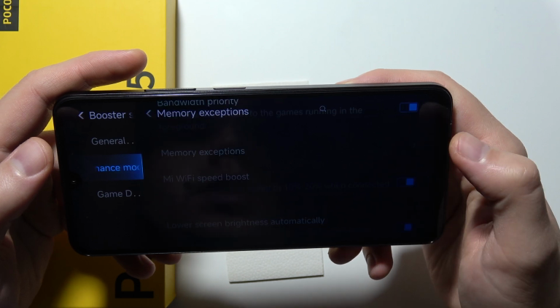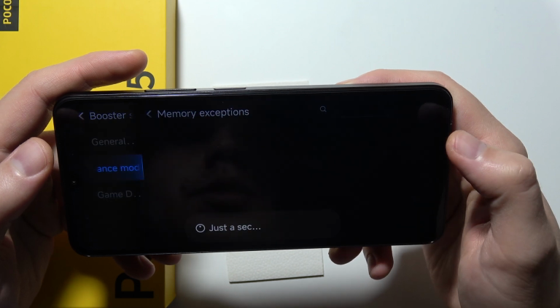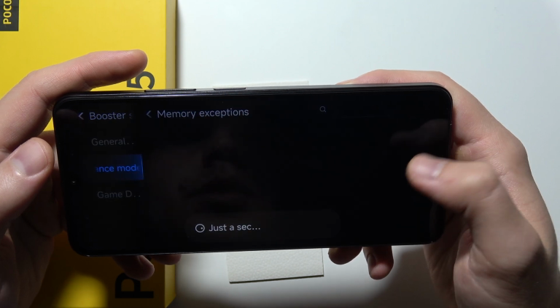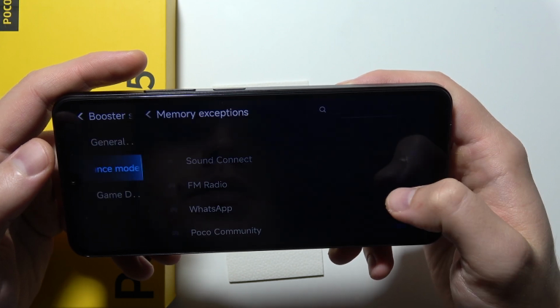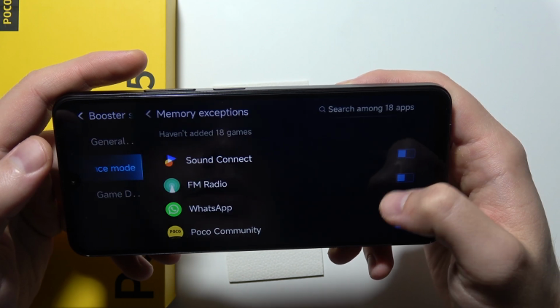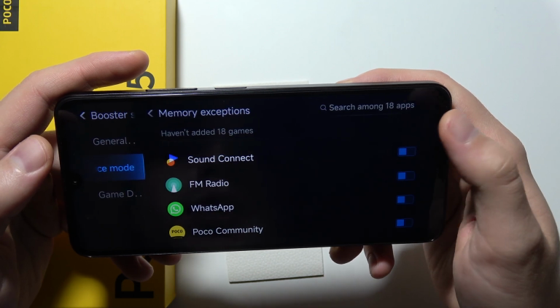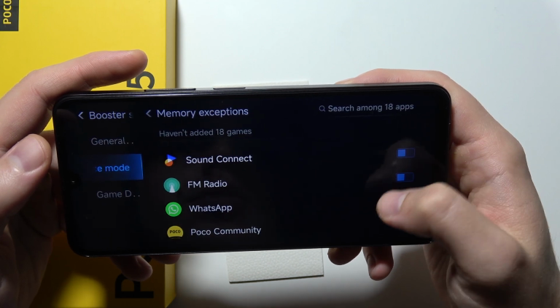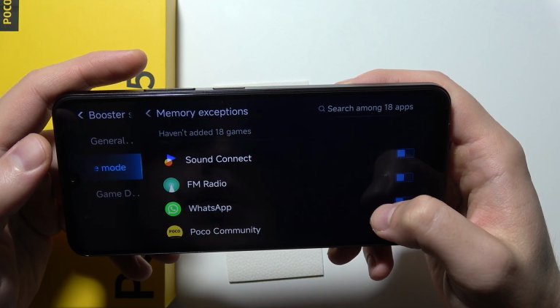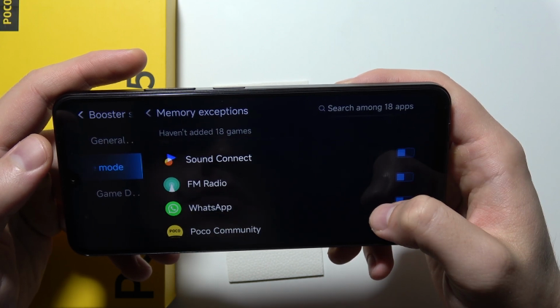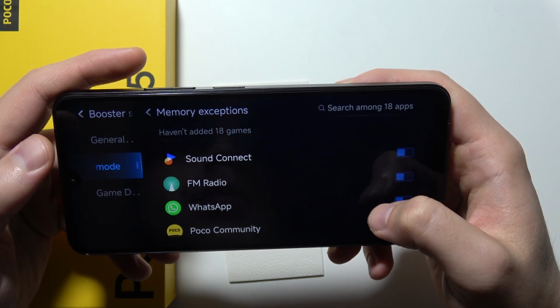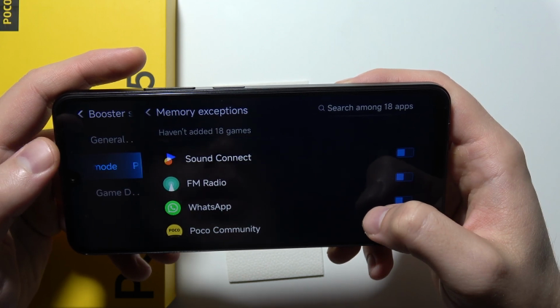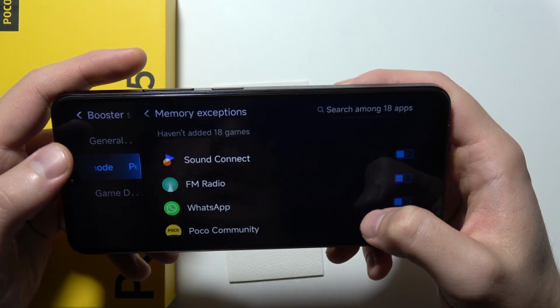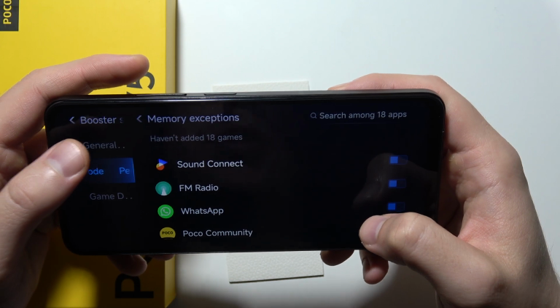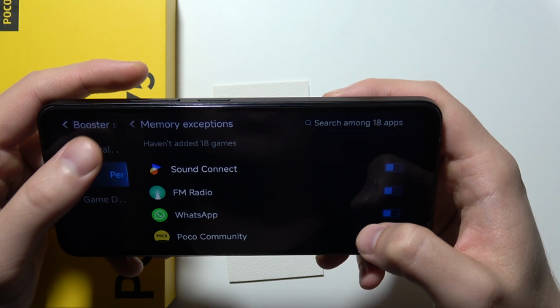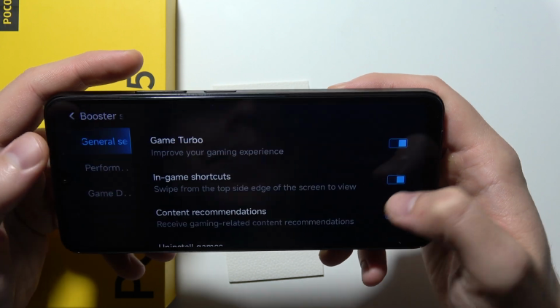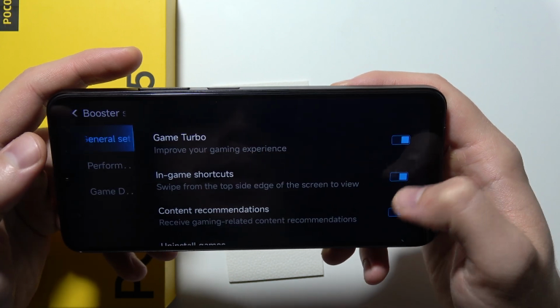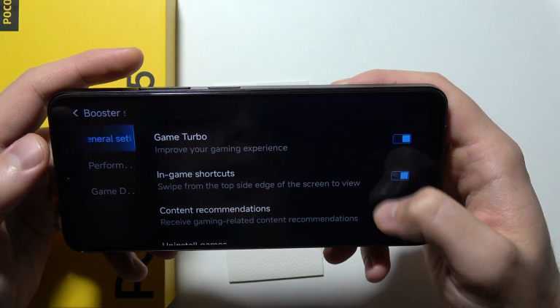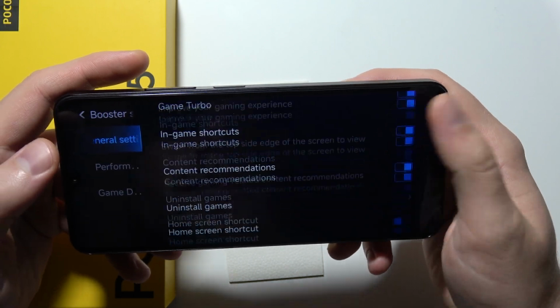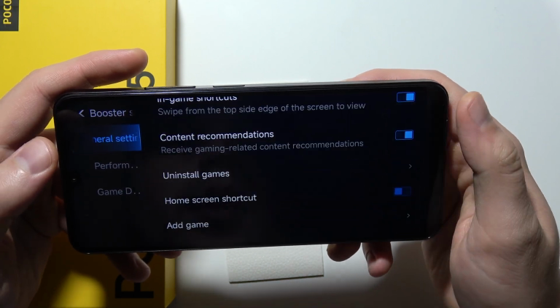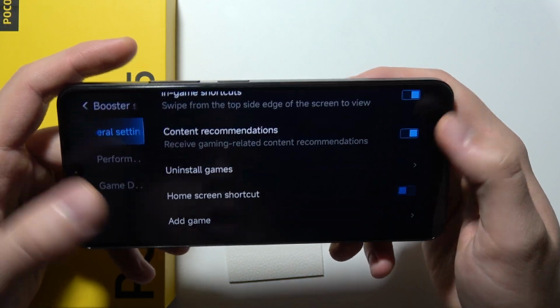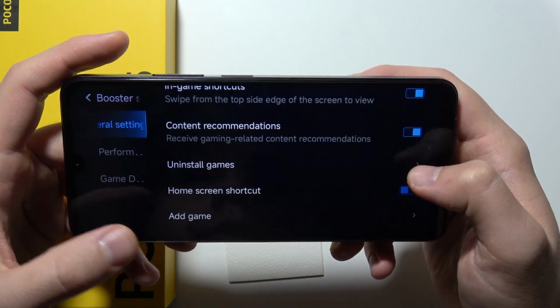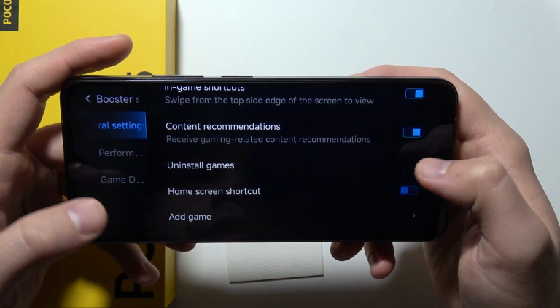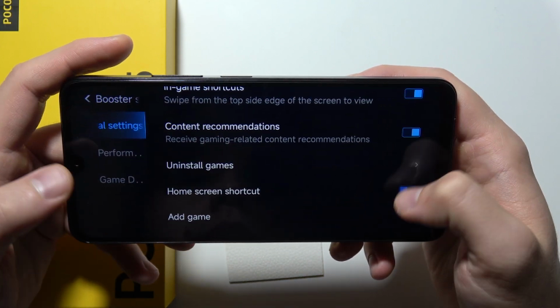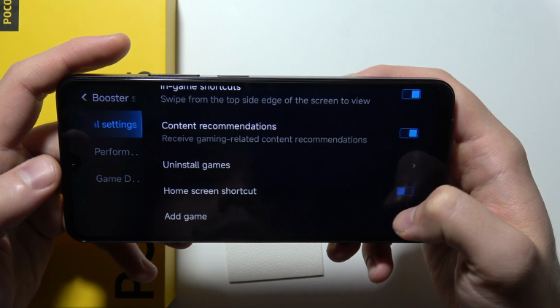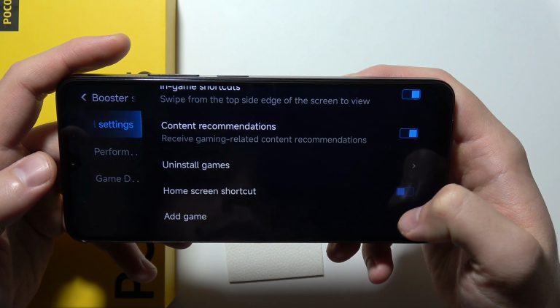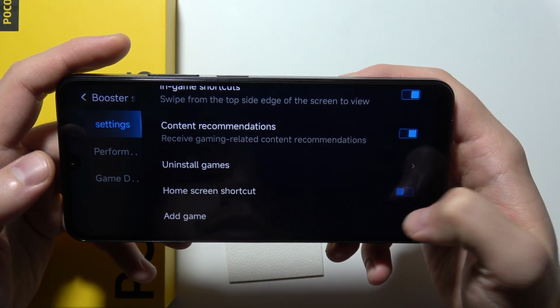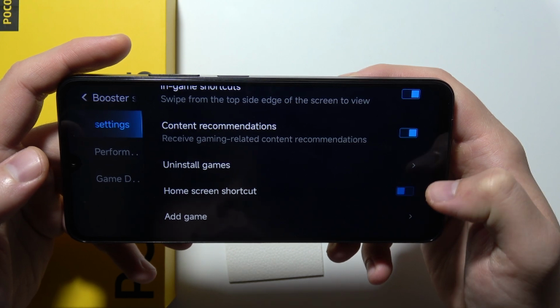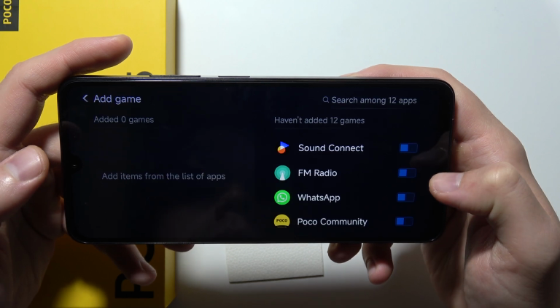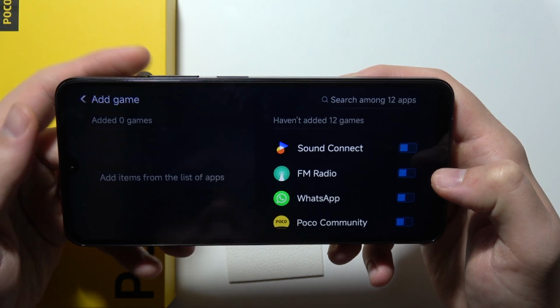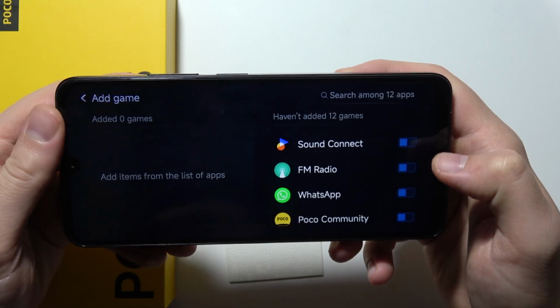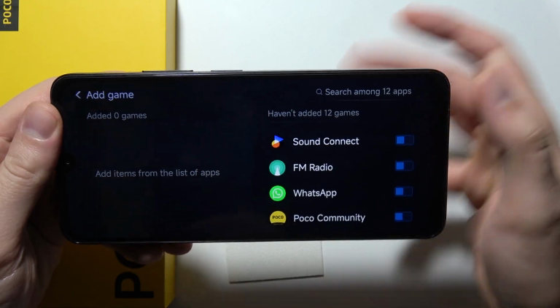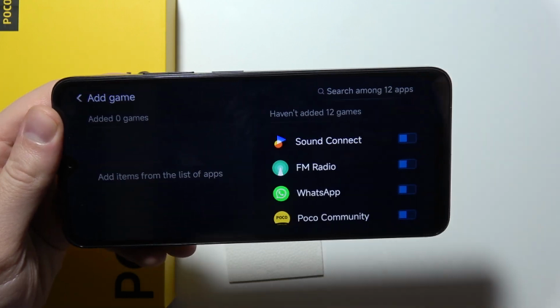And that's basically all the settings that you can find on this device. You can also find some memory exceptions, and here you can add games manually.